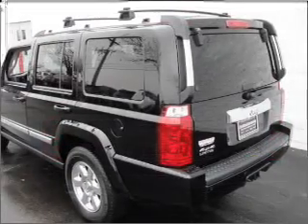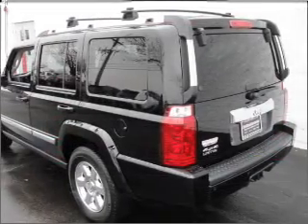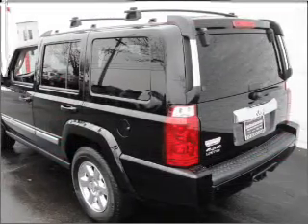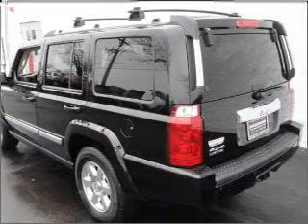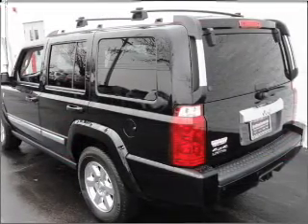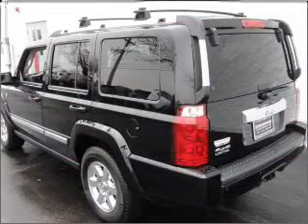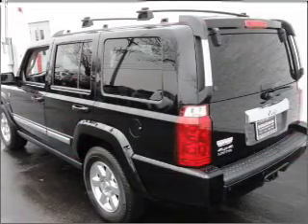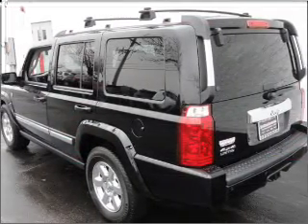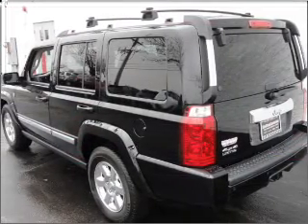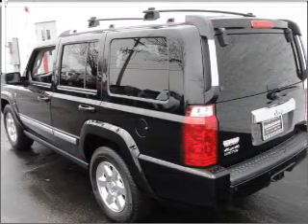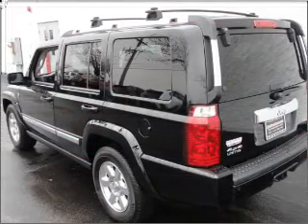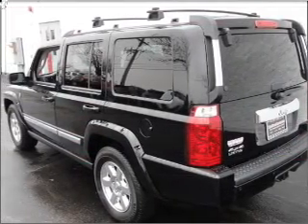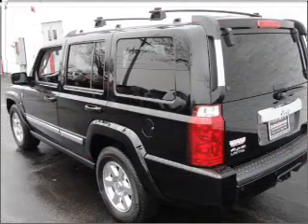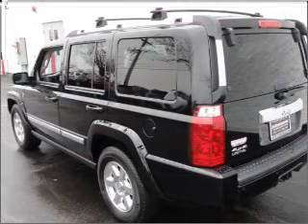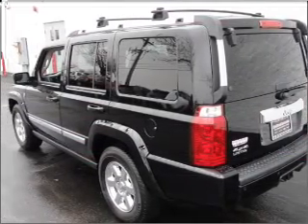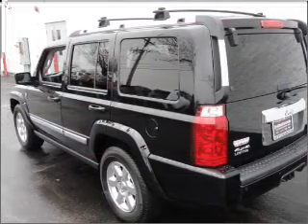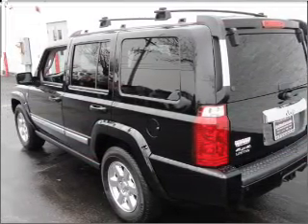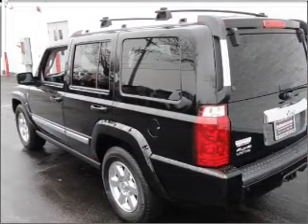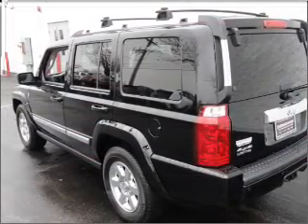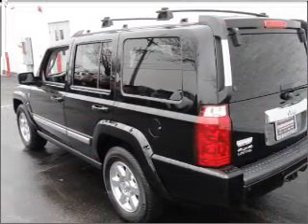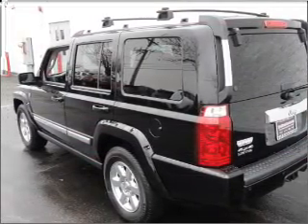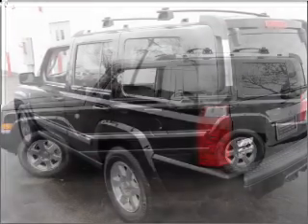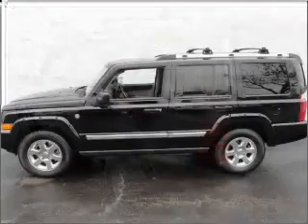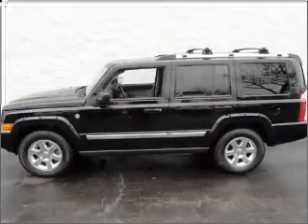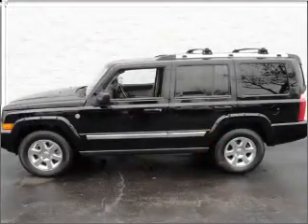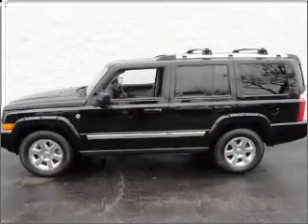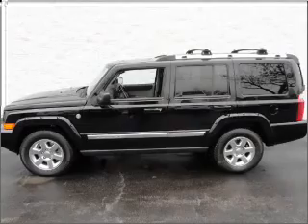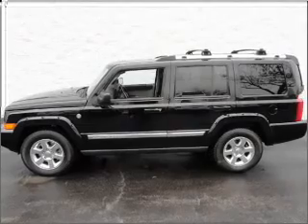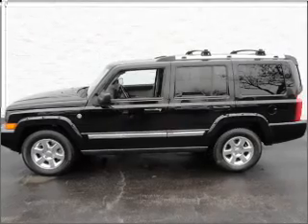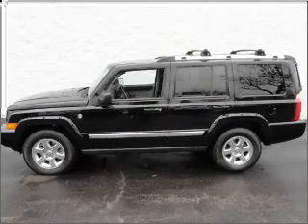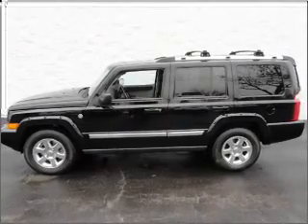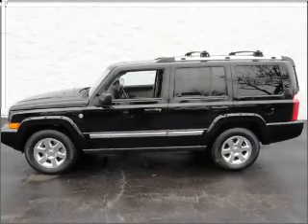Heated seats come for you on cold winter days. There's nothing like a sunroof on a nice day. Call today to schedule a test drive.